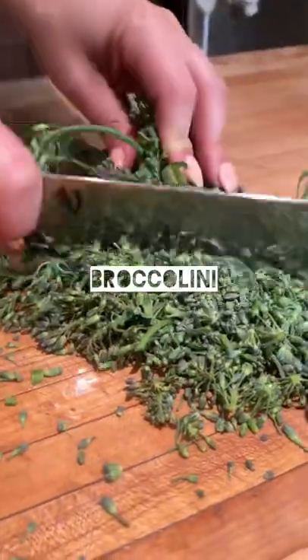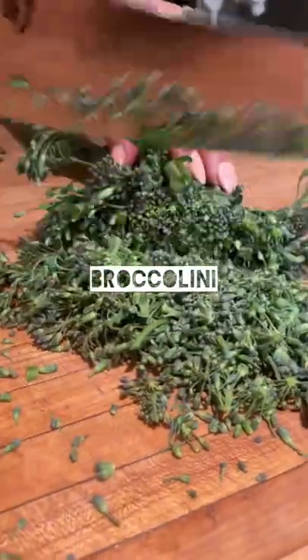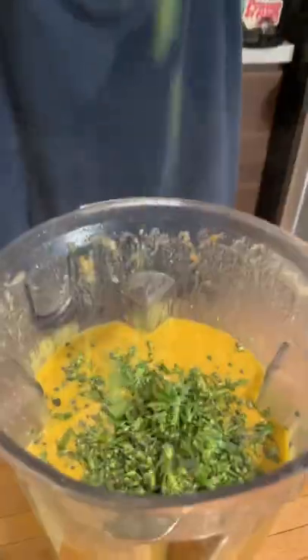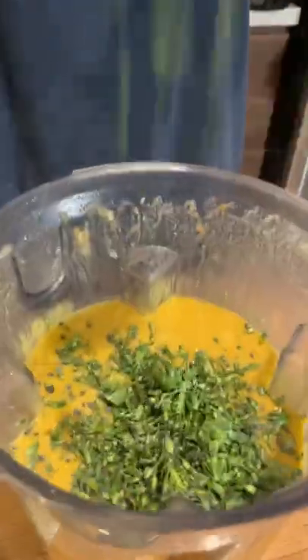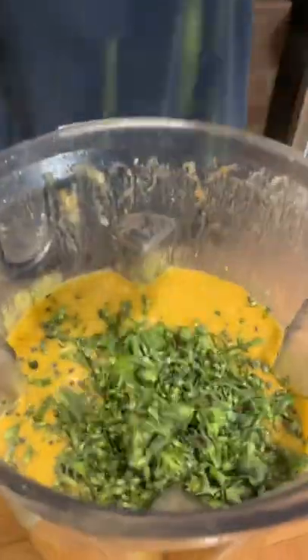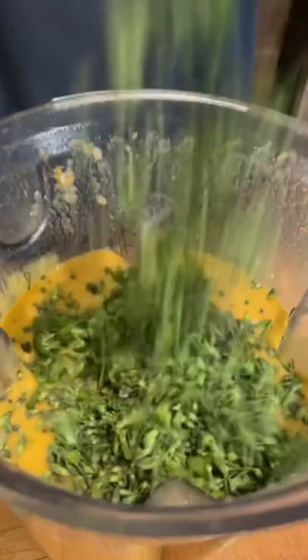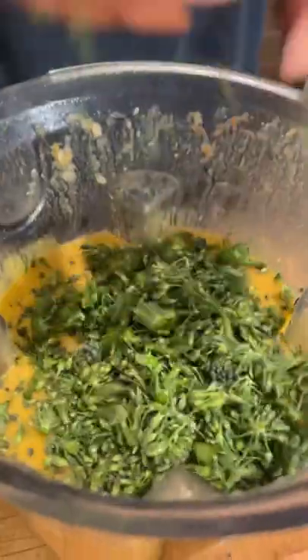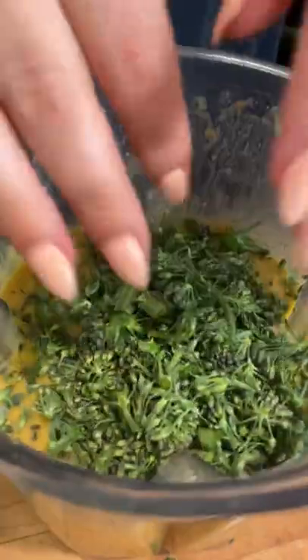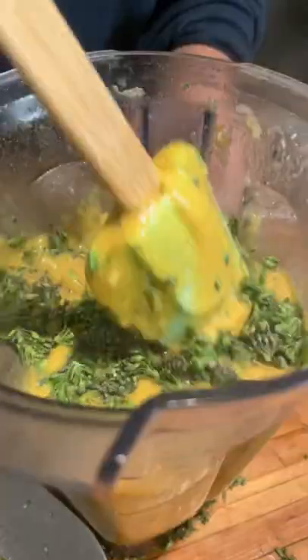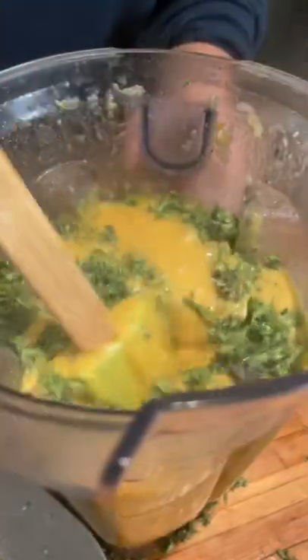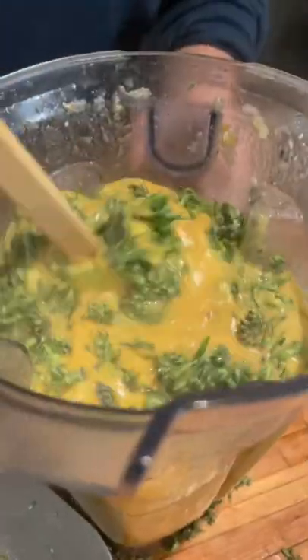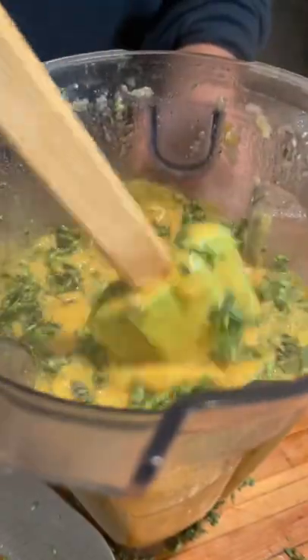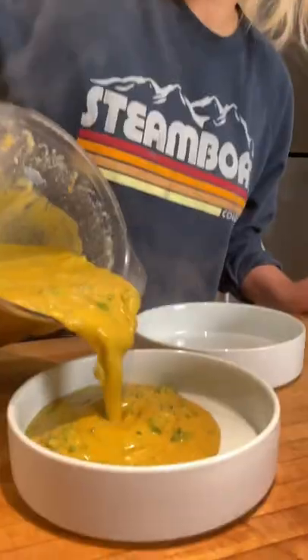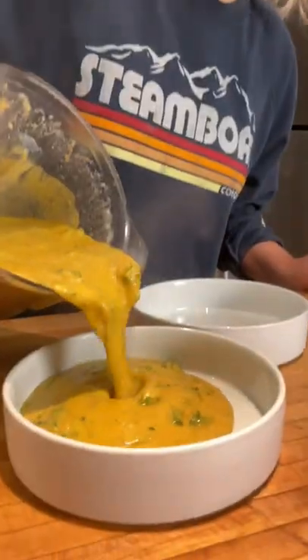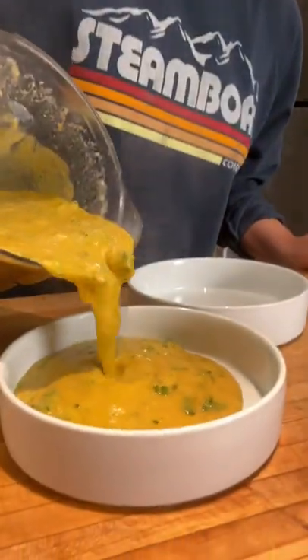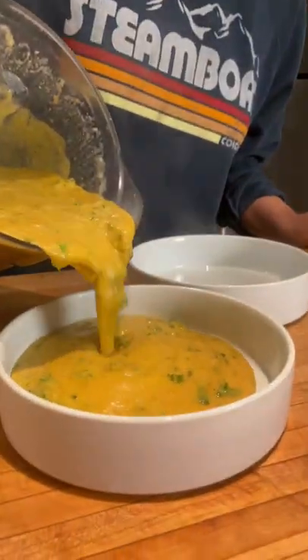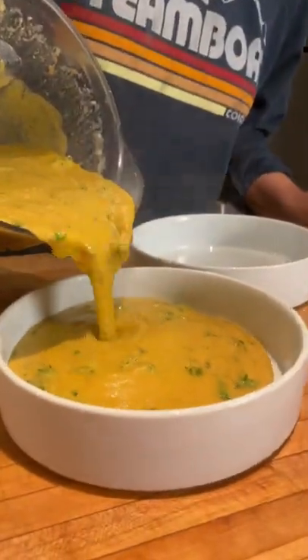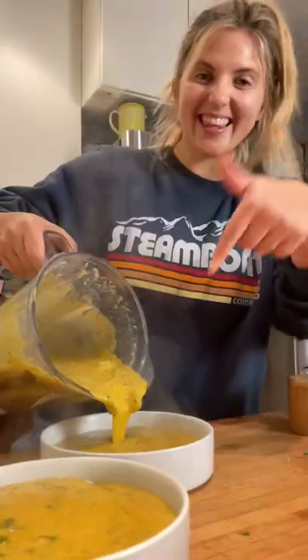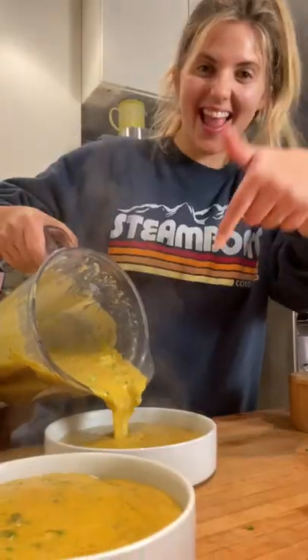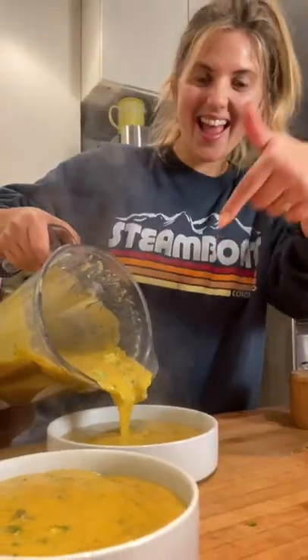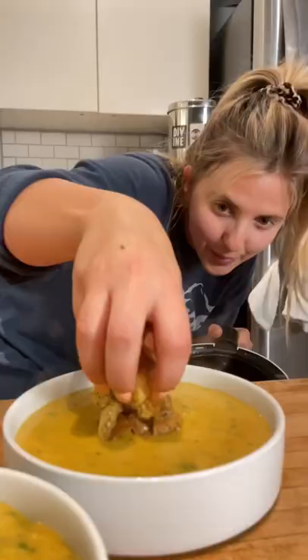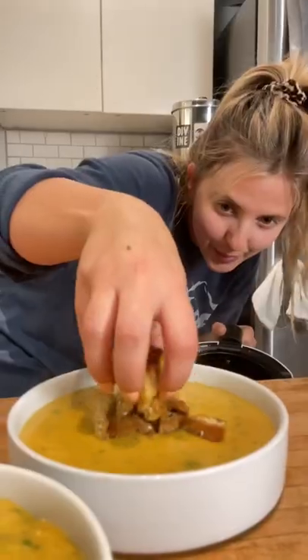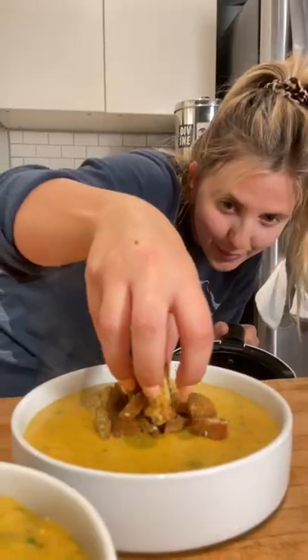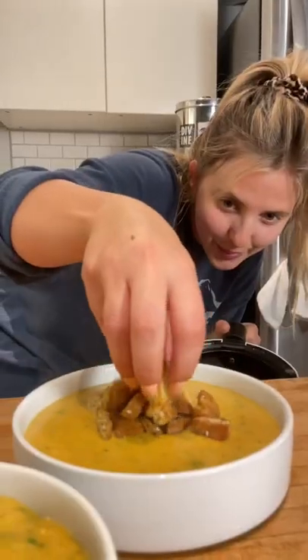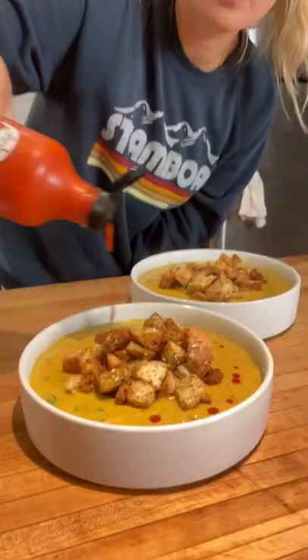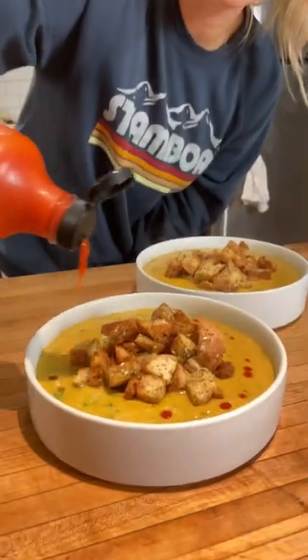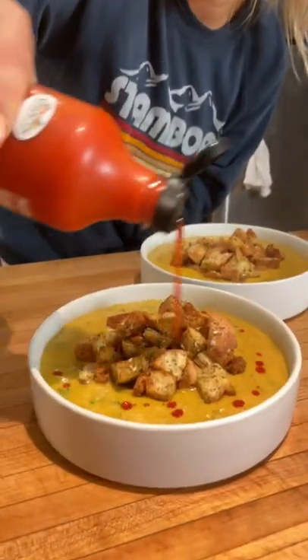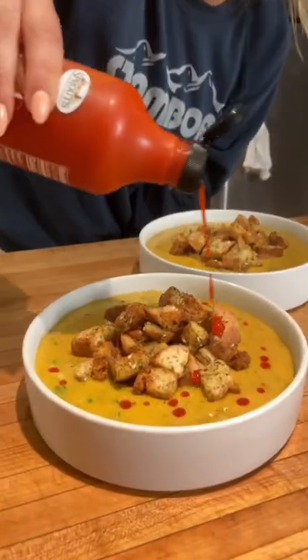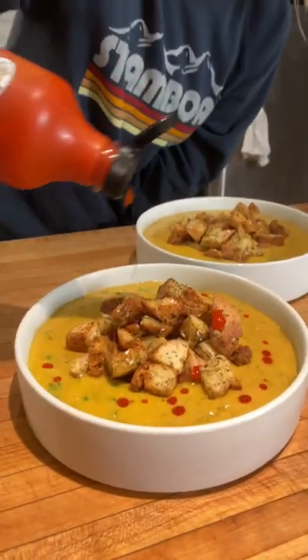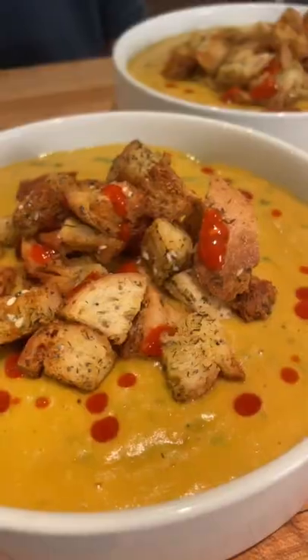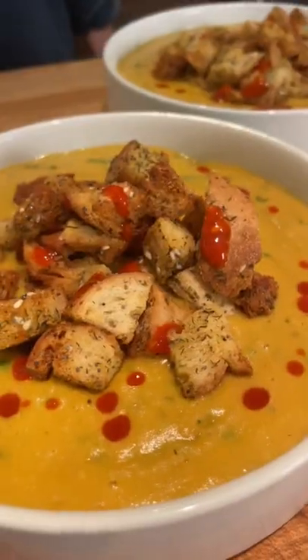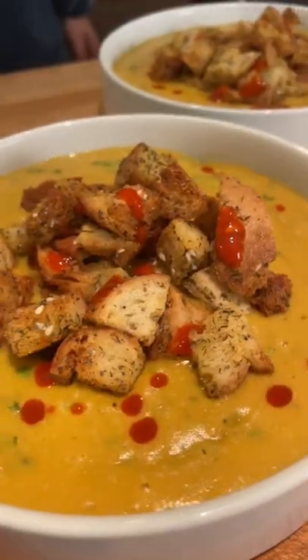I personally like to put the broccolini in at the very end and let it steam in the hot soup so that you still get that nice crunch. So head to the grocery store and make this for your family this week, because I promise it's going to be a hit.